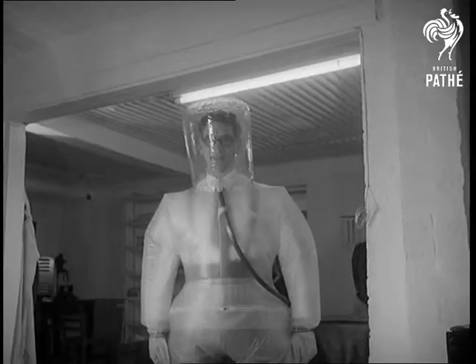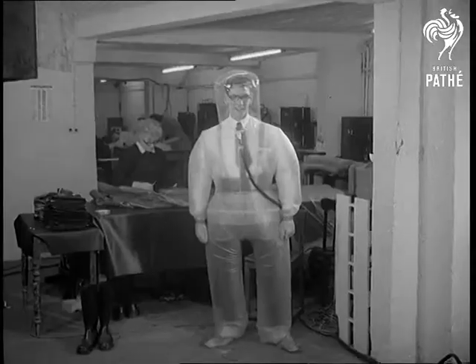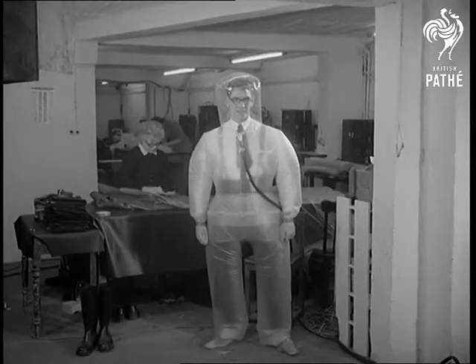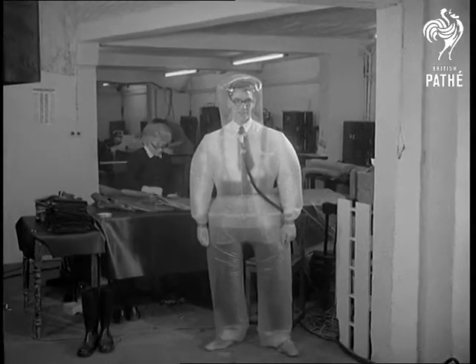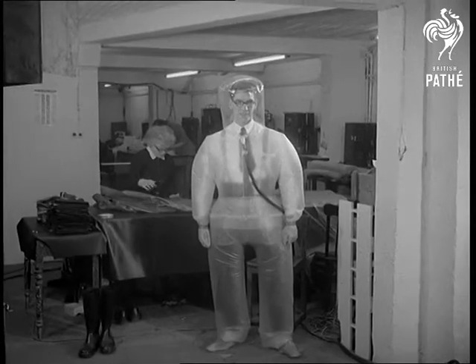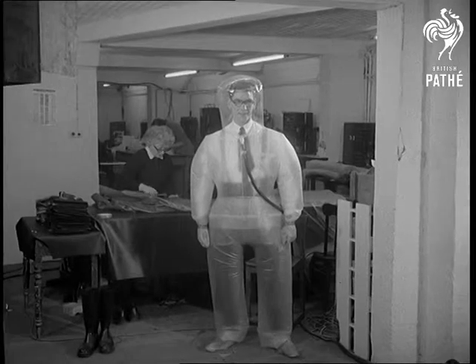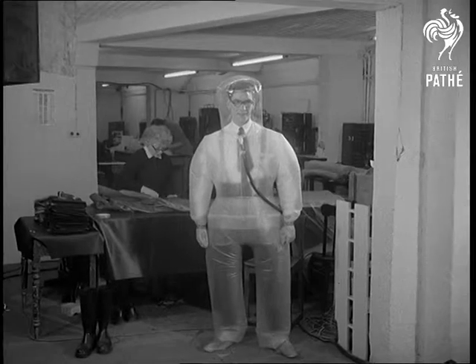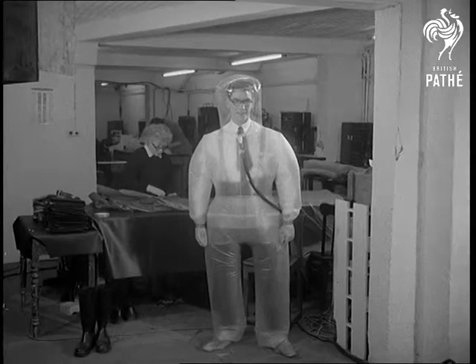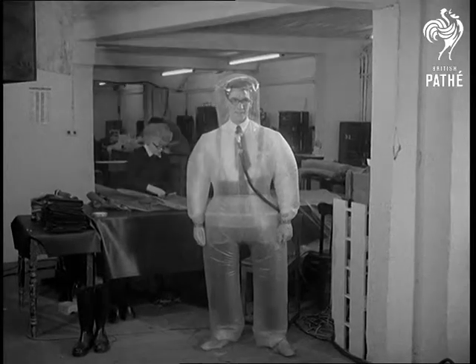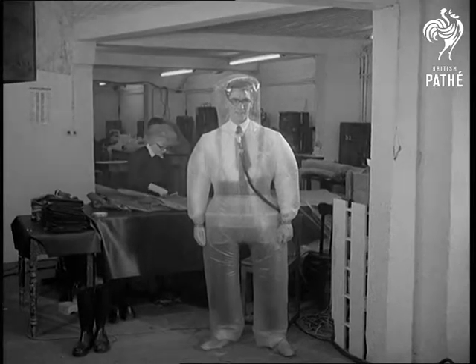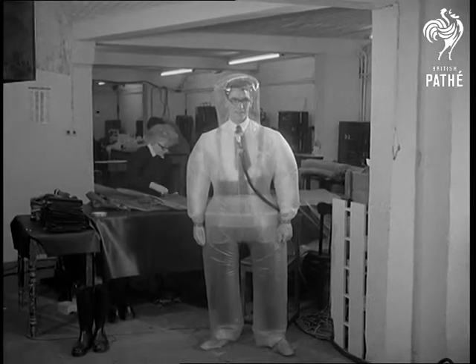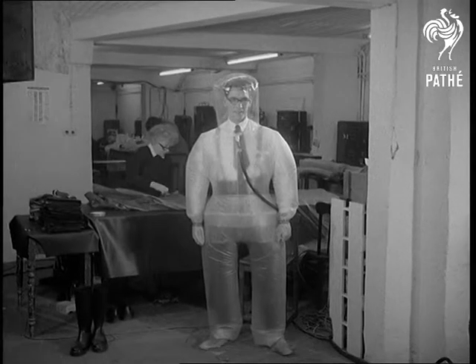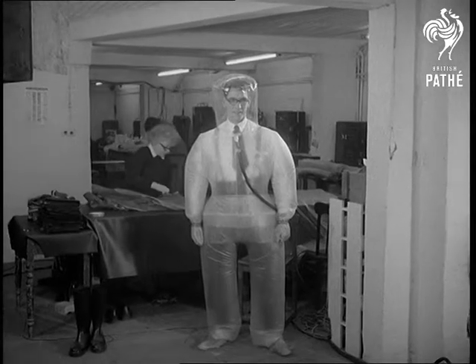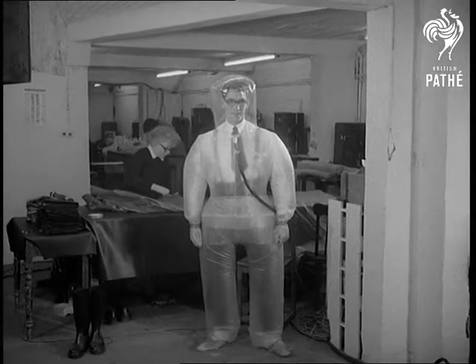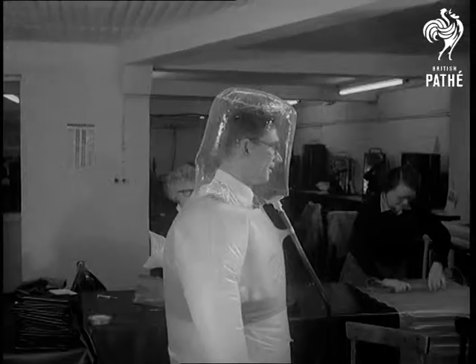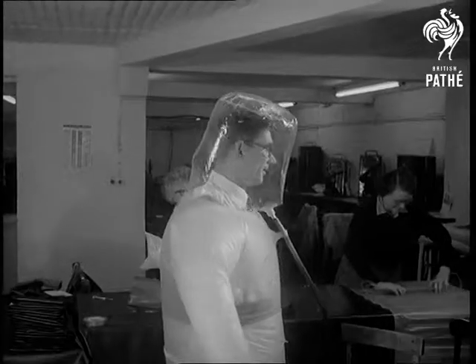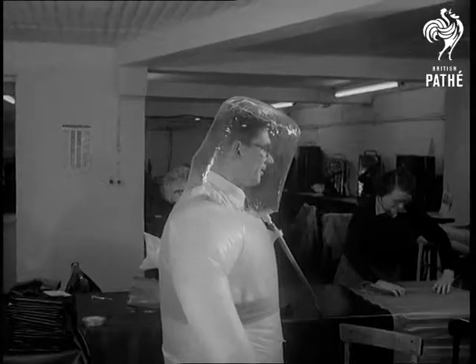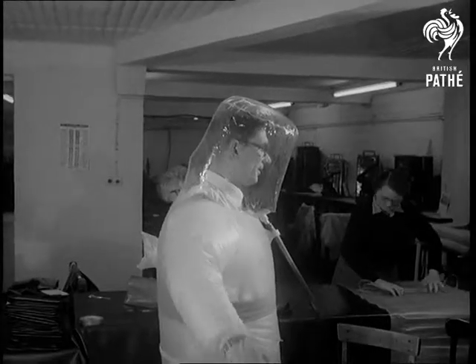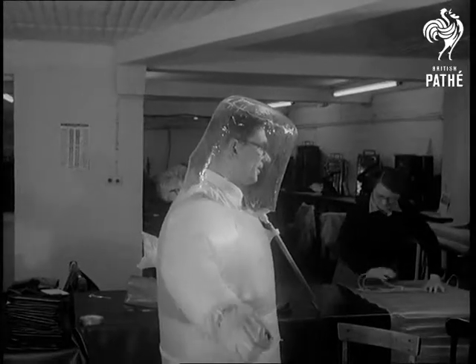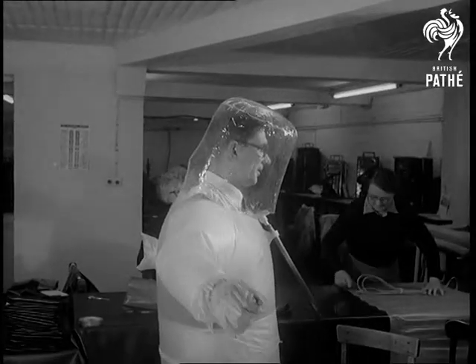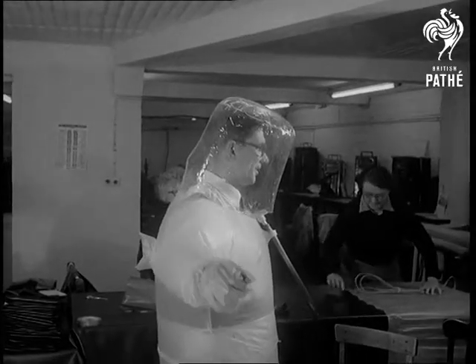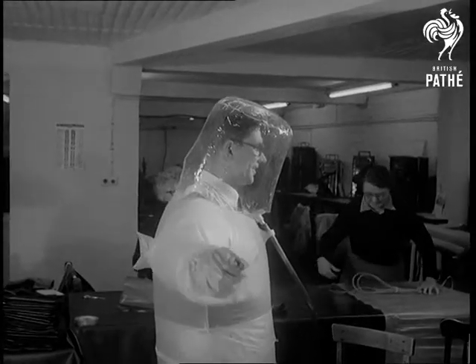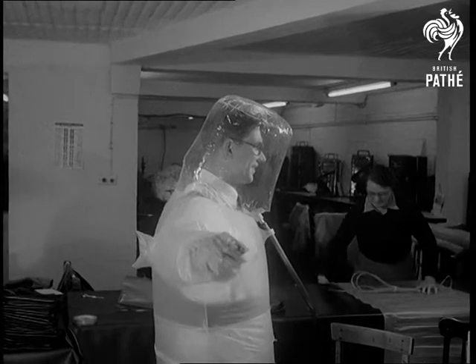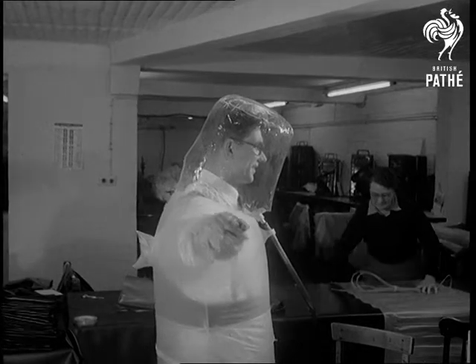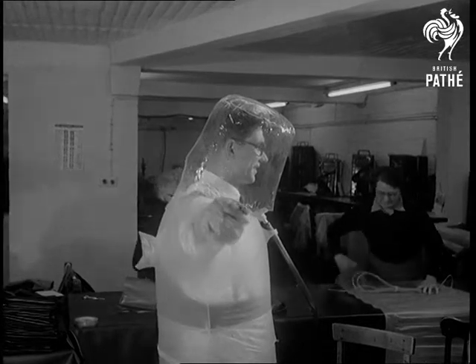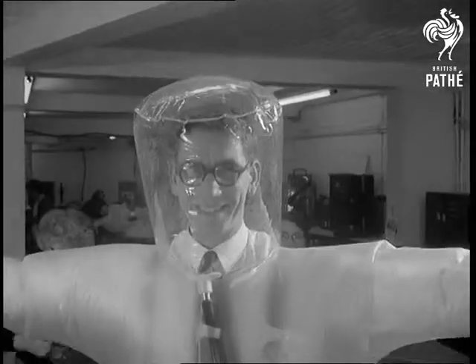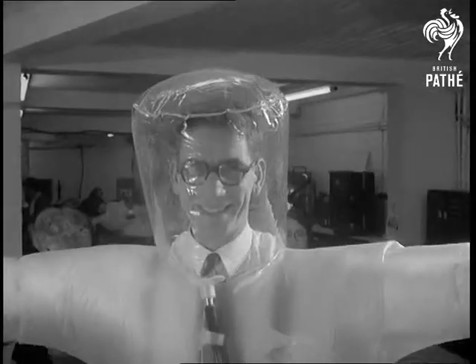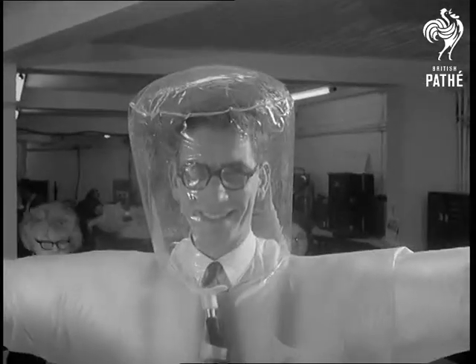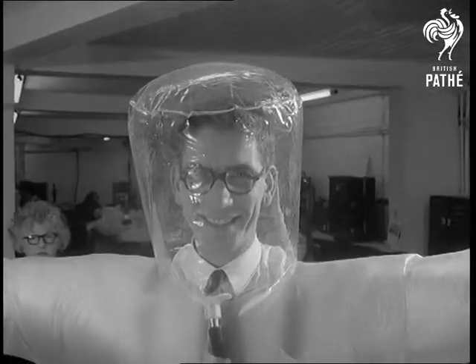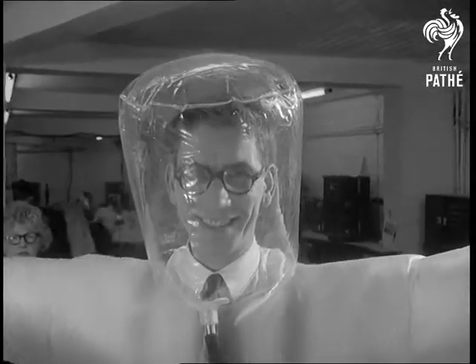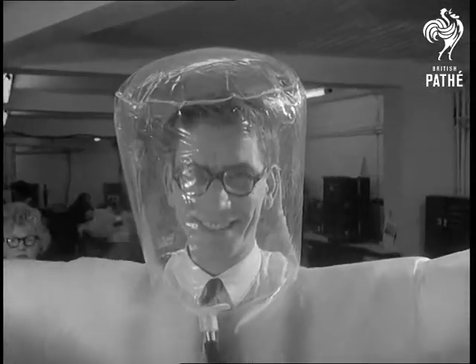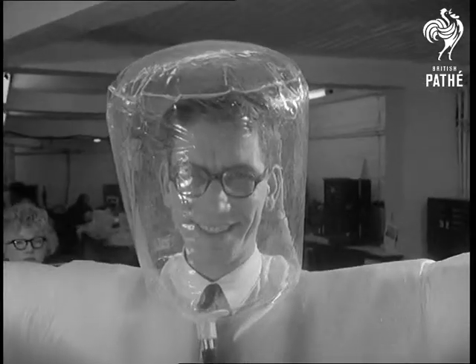Costing about ten pounds a piece, they weigh only three and a half pounds. So far, they haven't got around to a smaller version for space-minded youngsters.